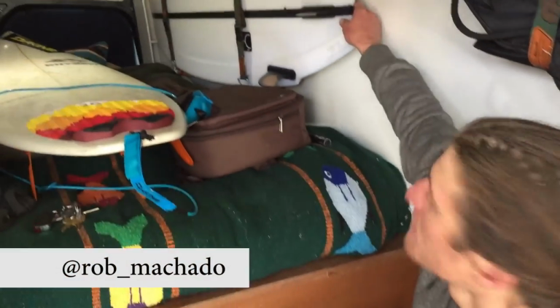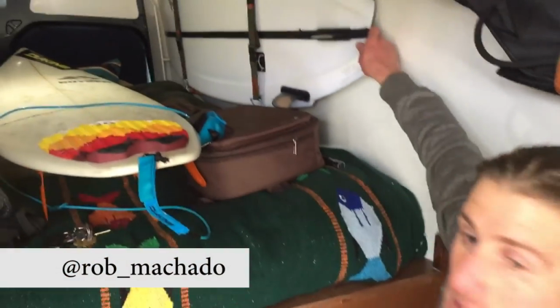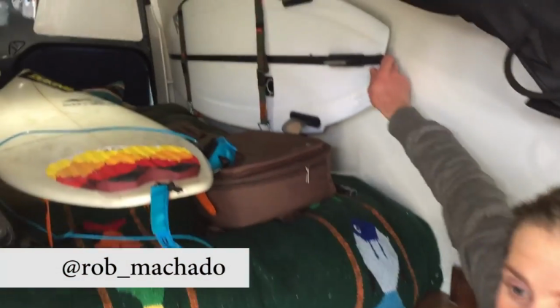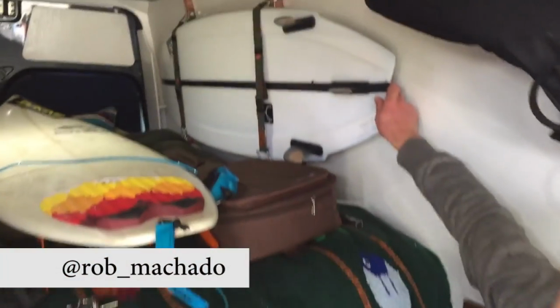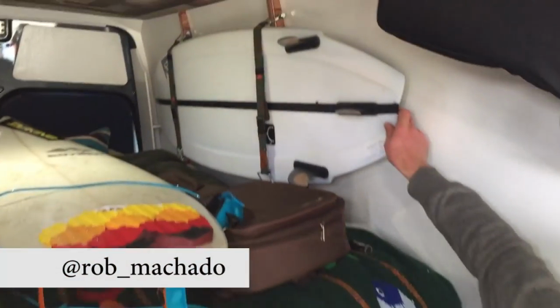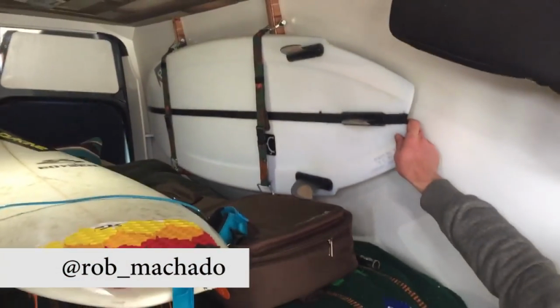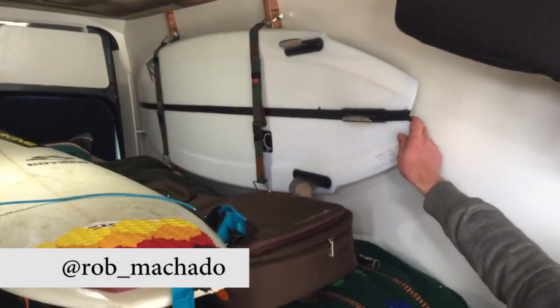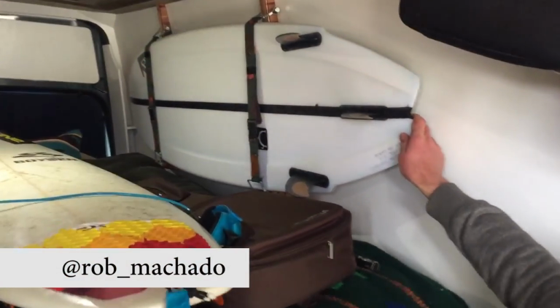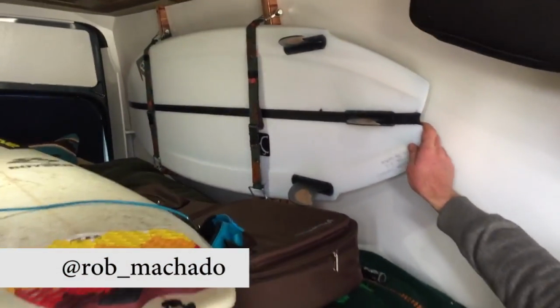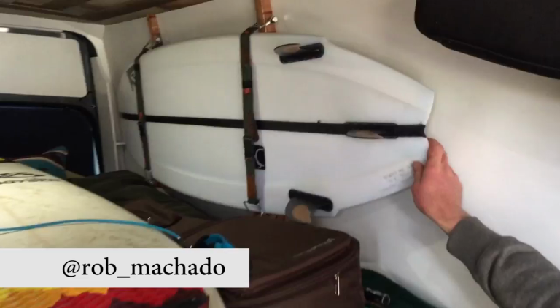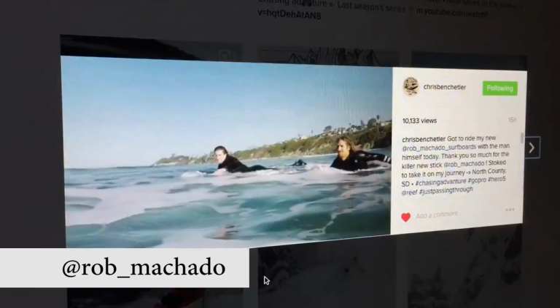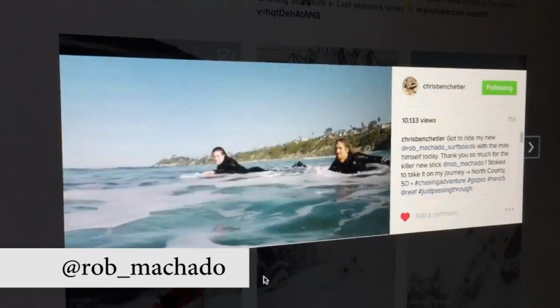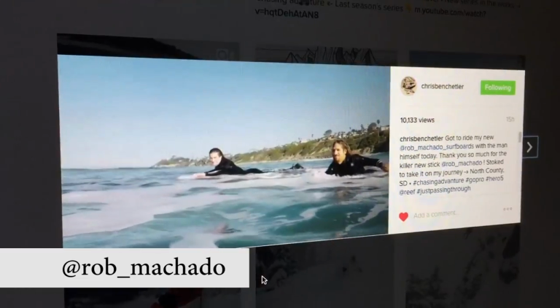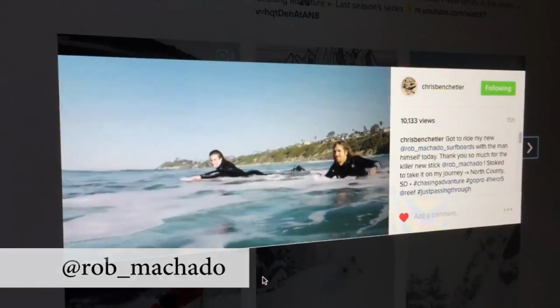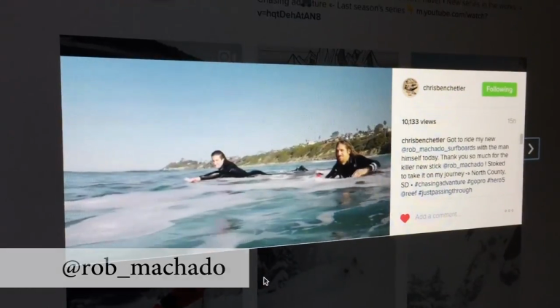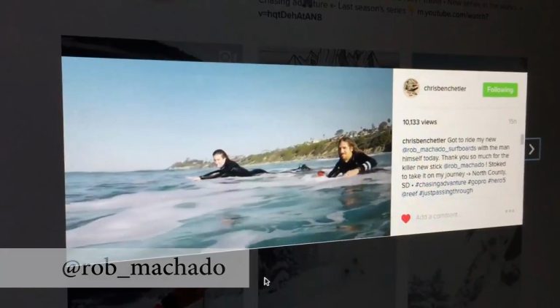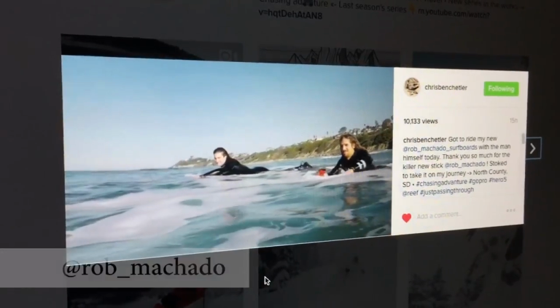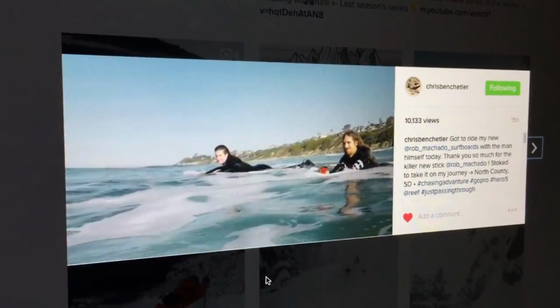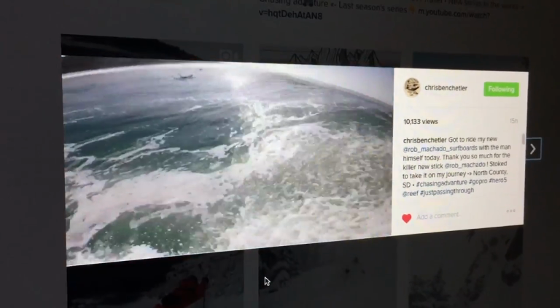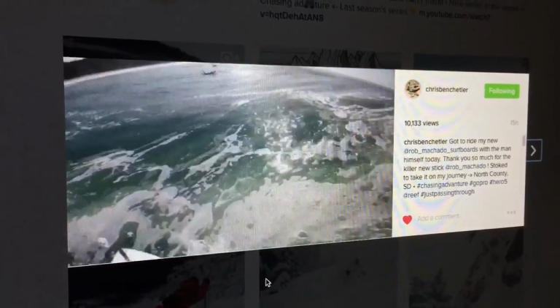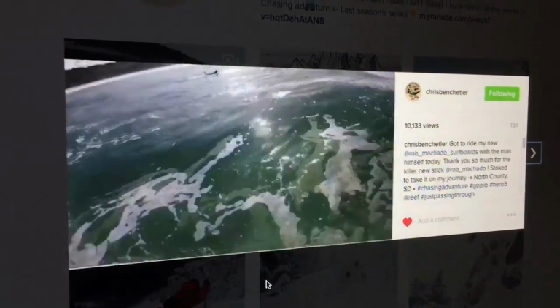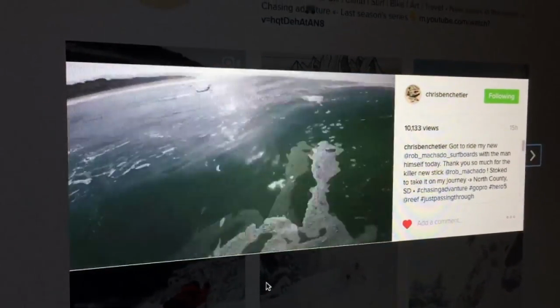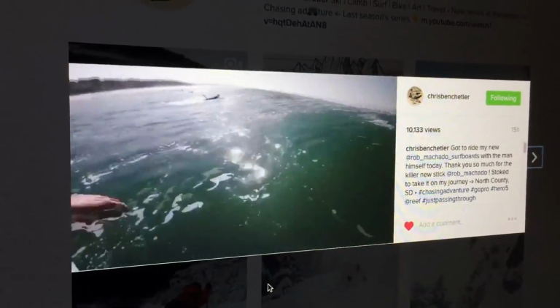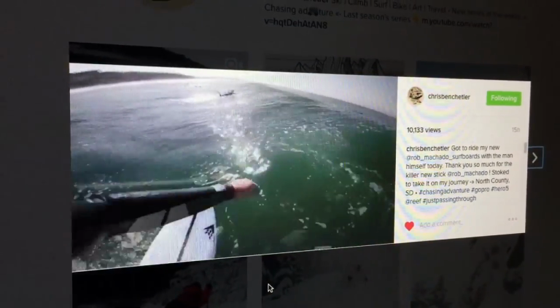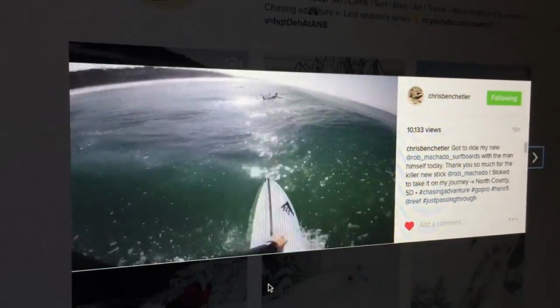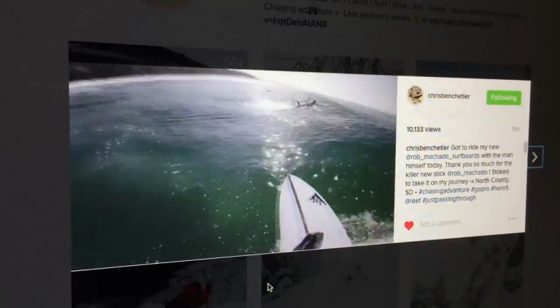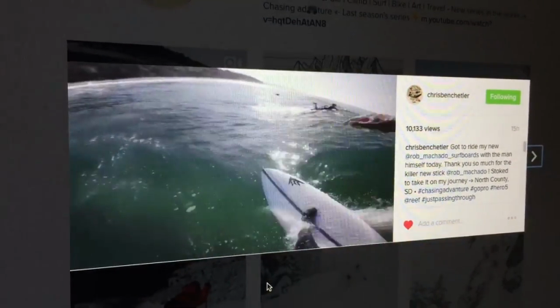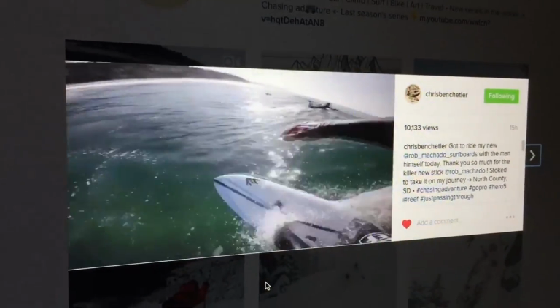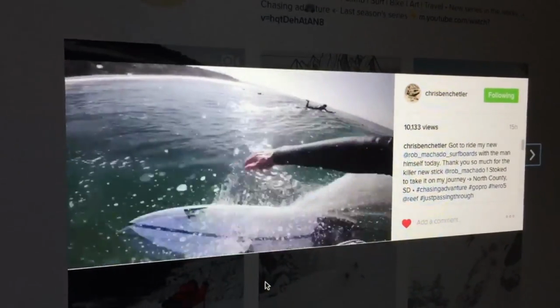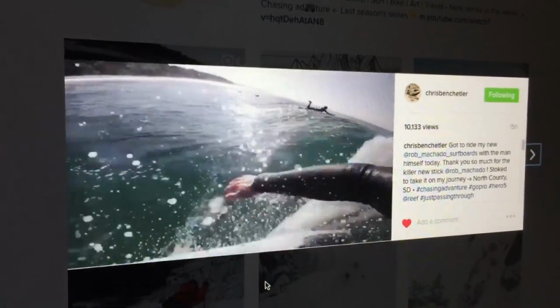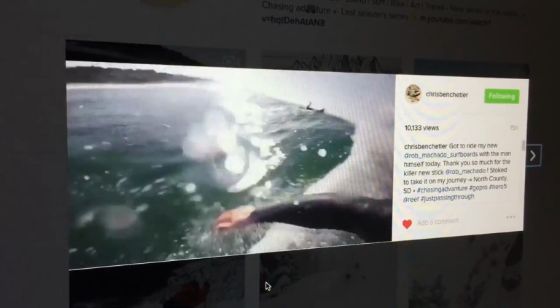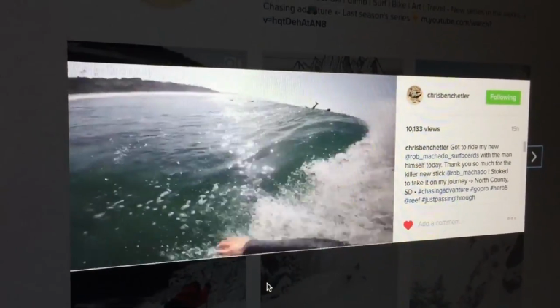Rob Machado sent me a new board for the trip, for the journey. What are the other creature comforts you got in here?